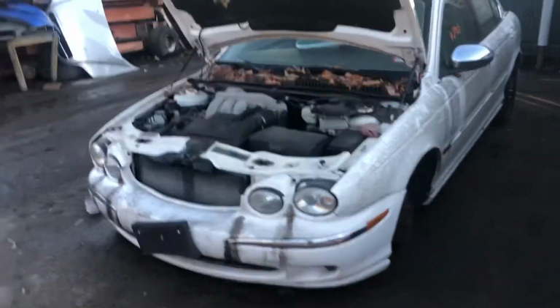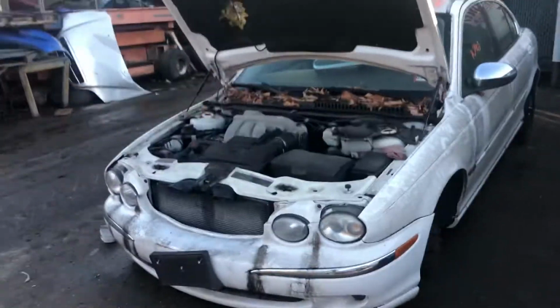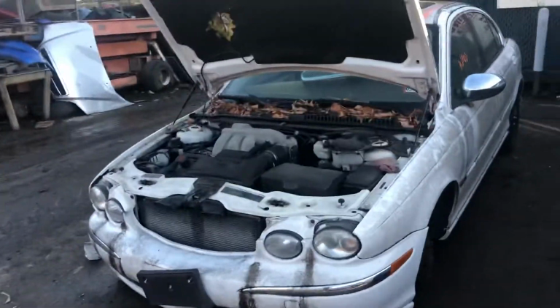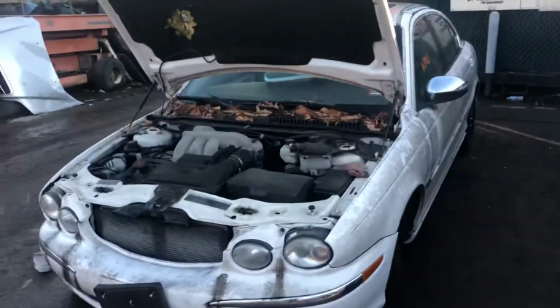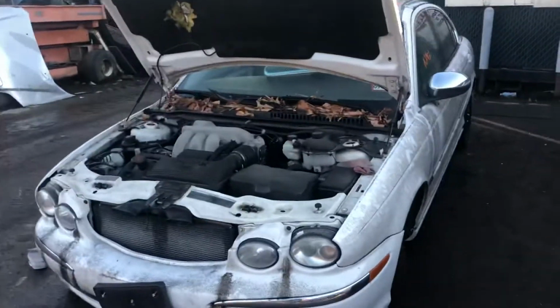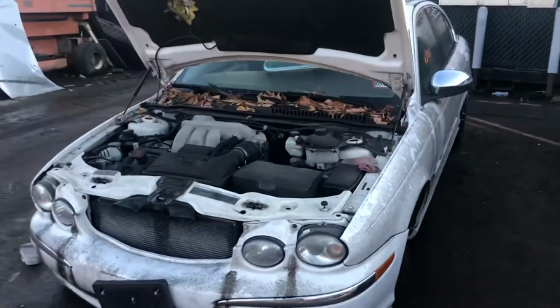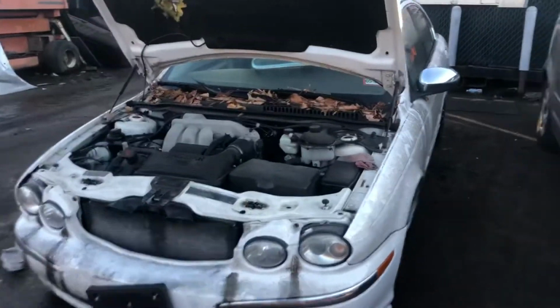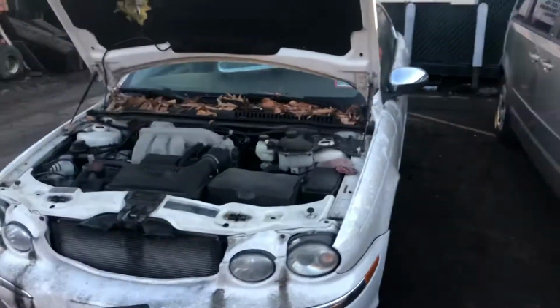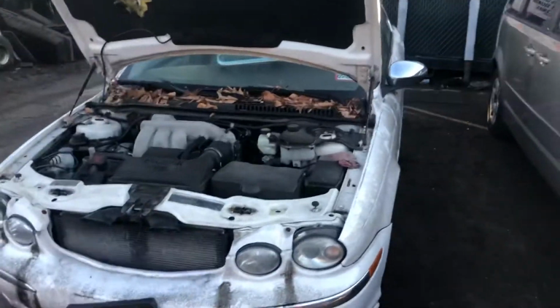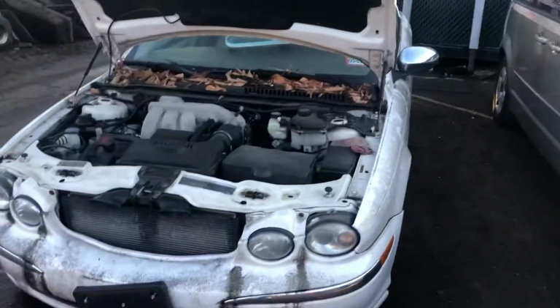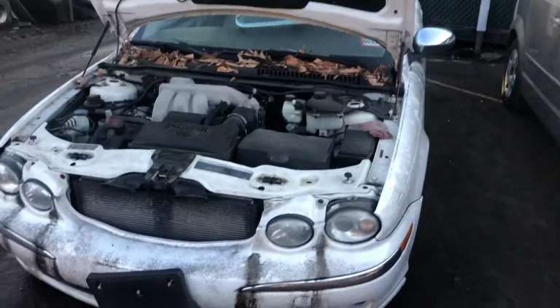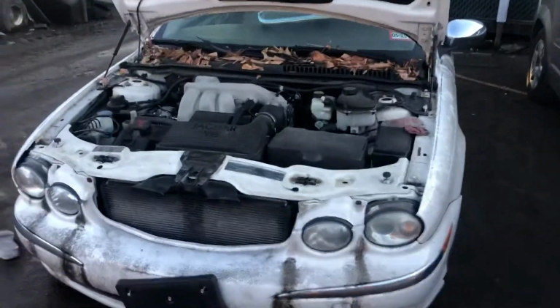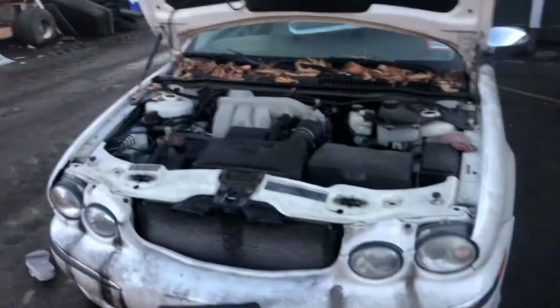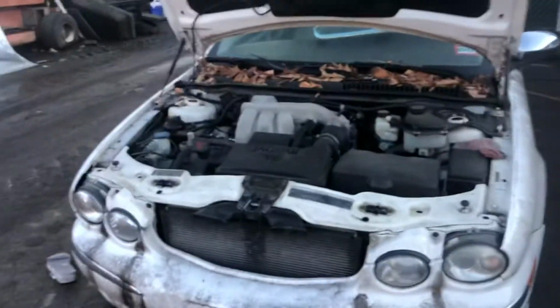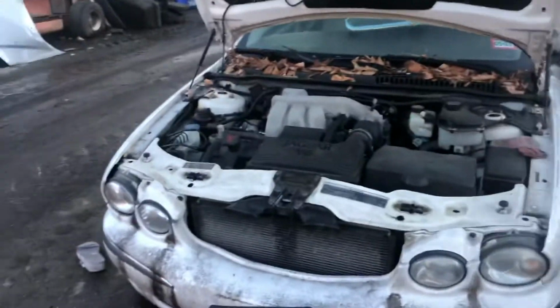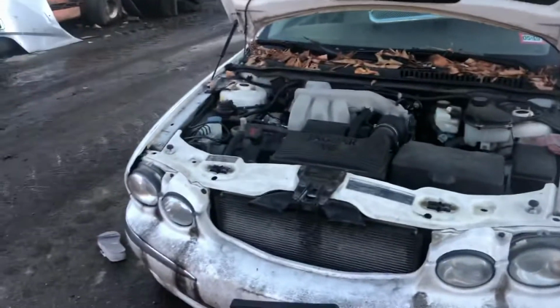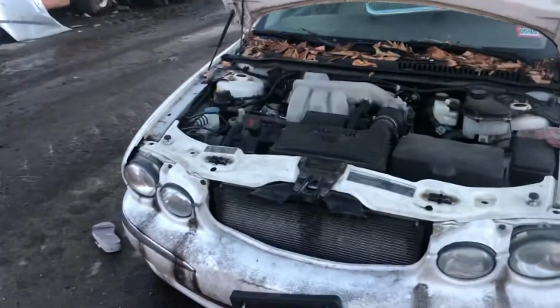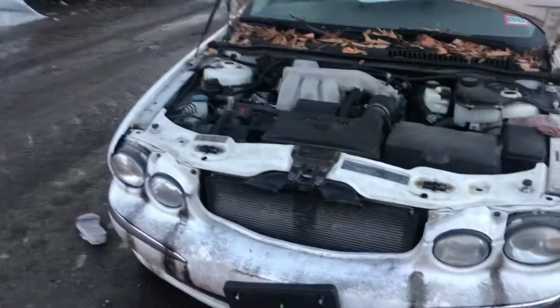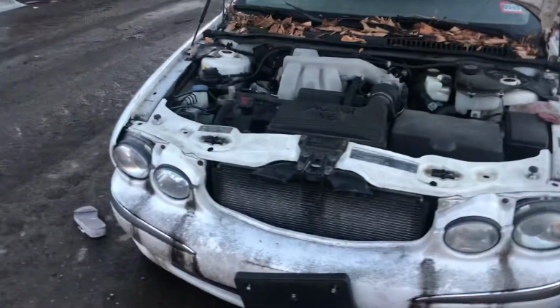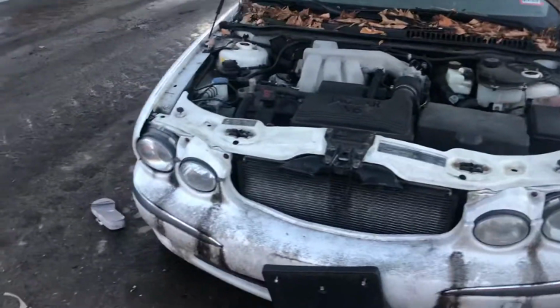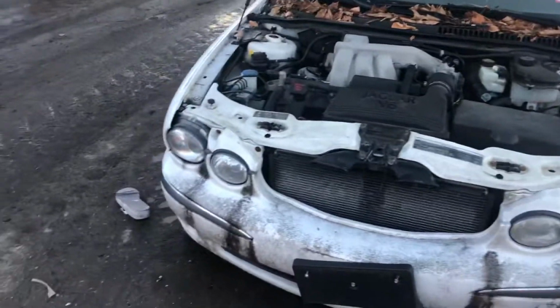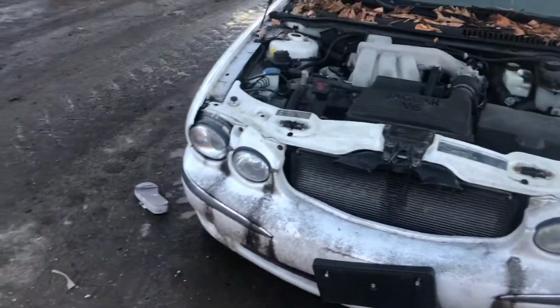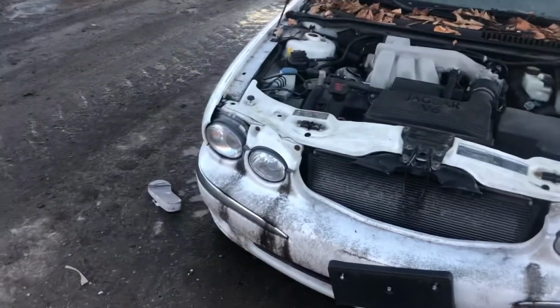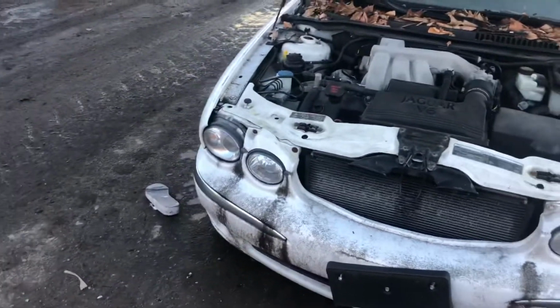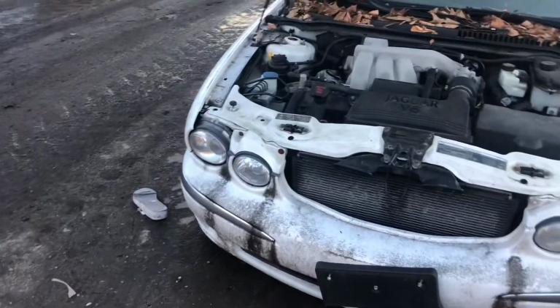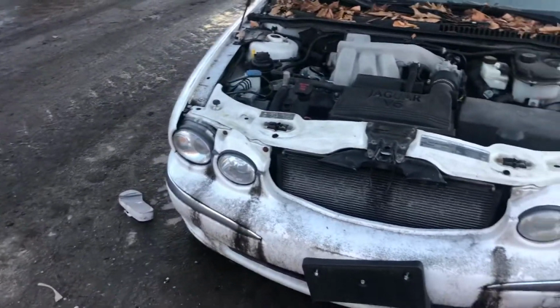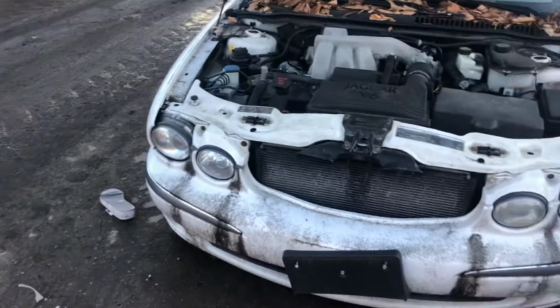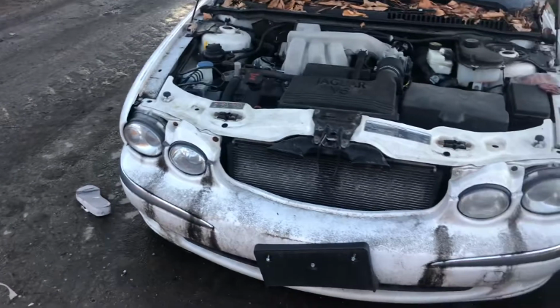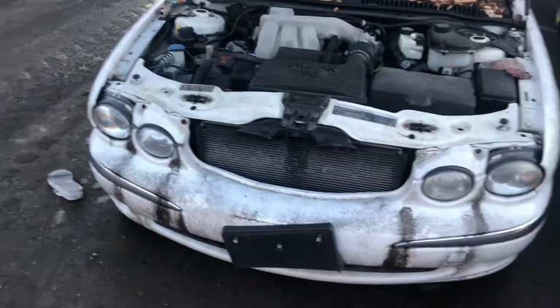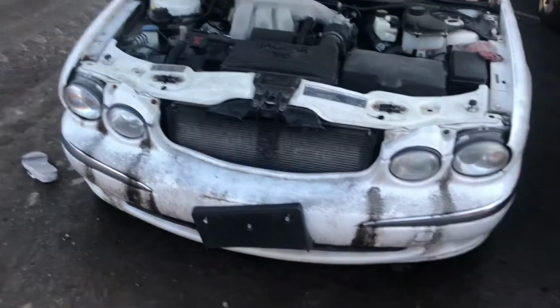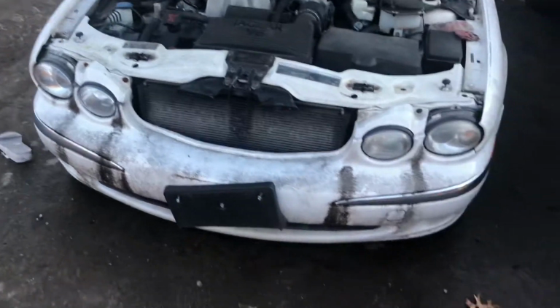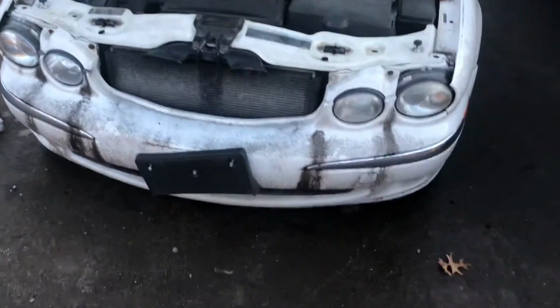AS1903. It's a 2007 Jaguar X-Type. I don't have keys so I can't start it.